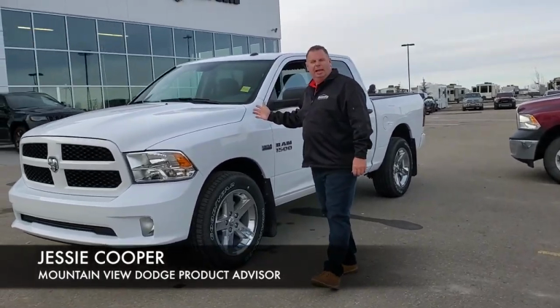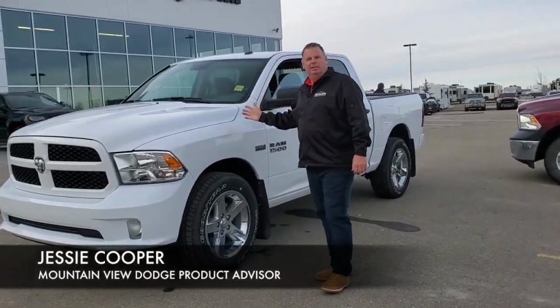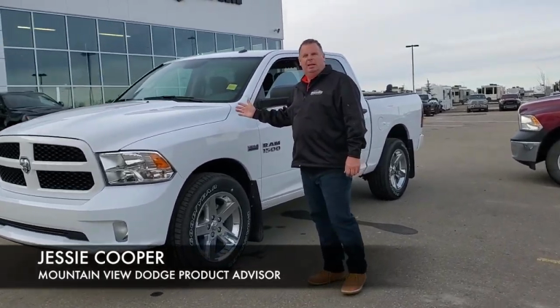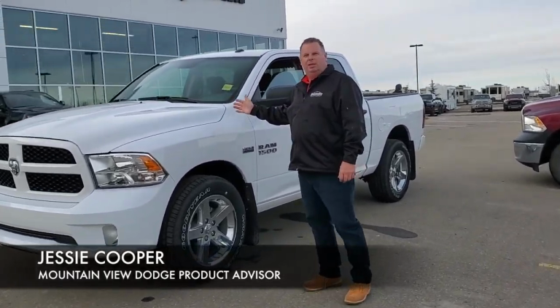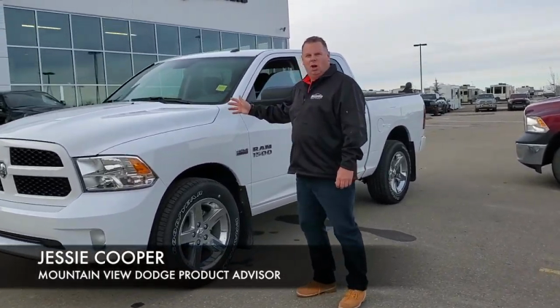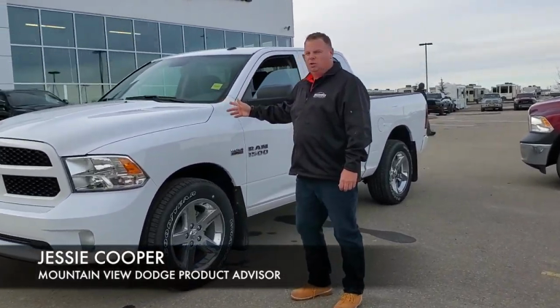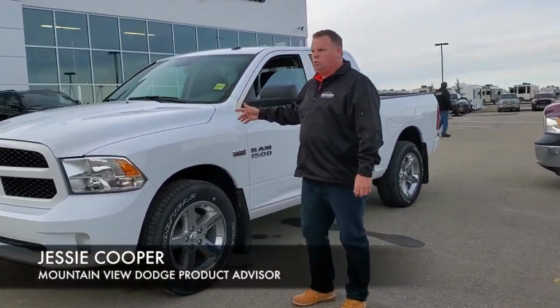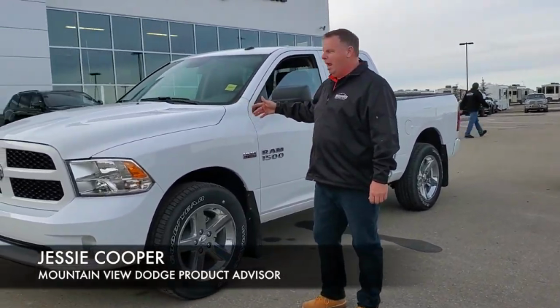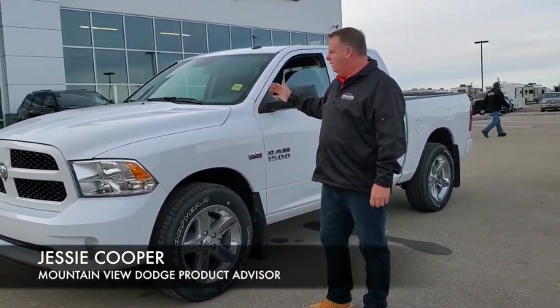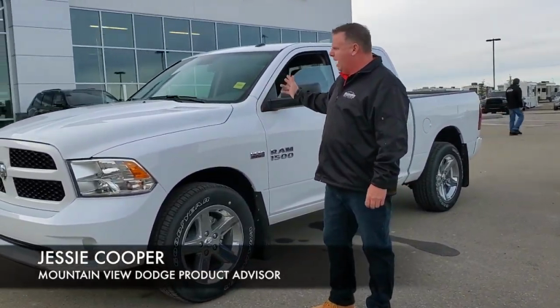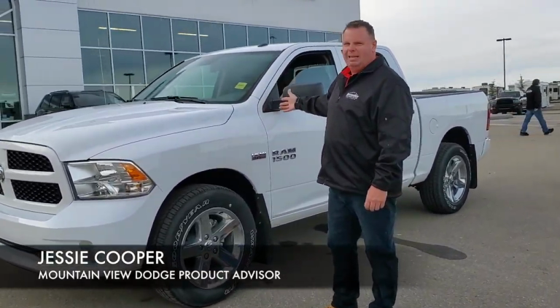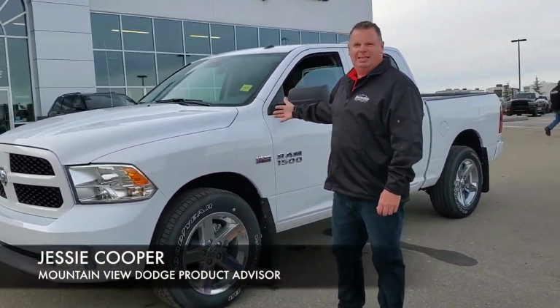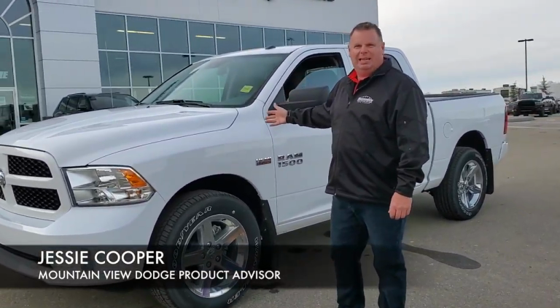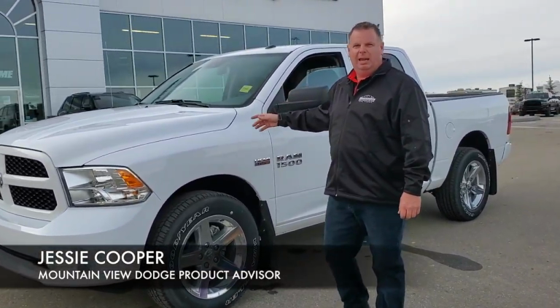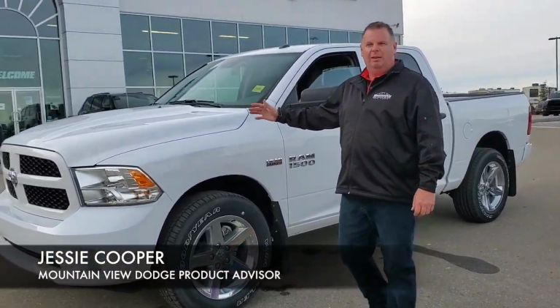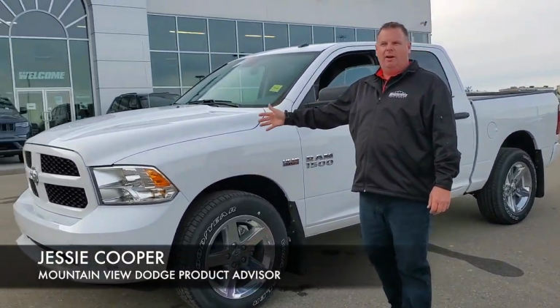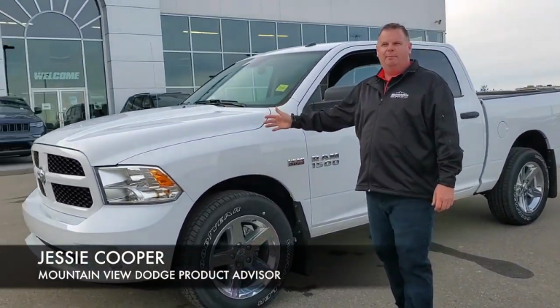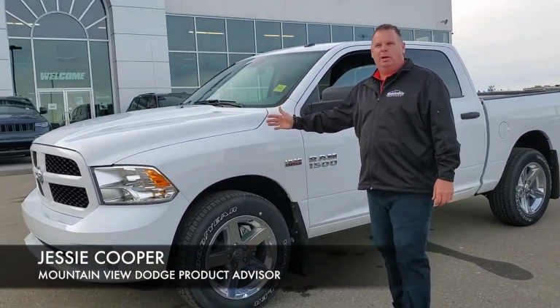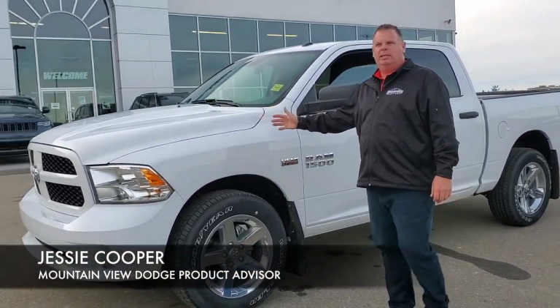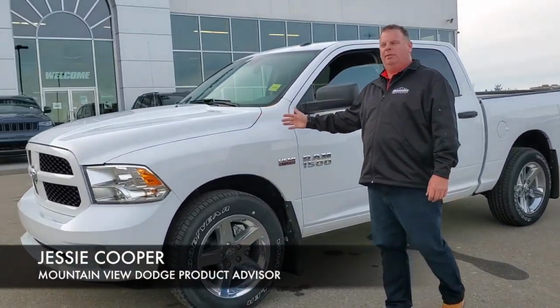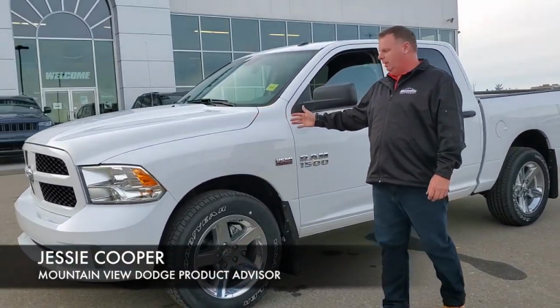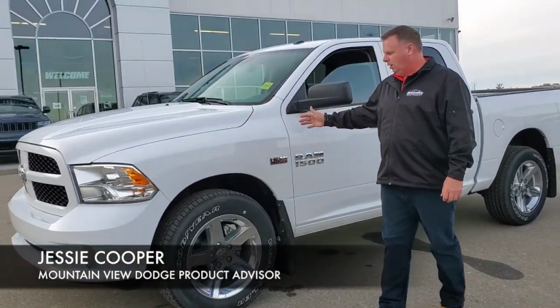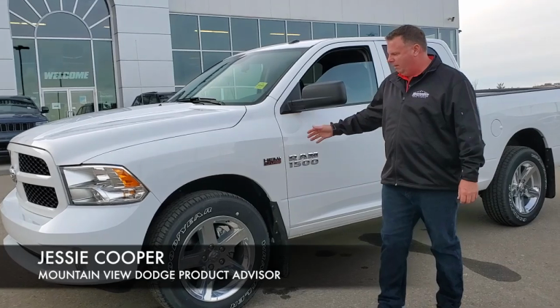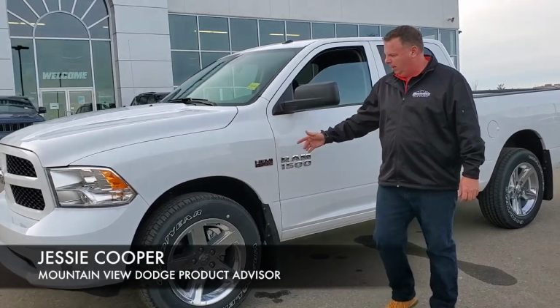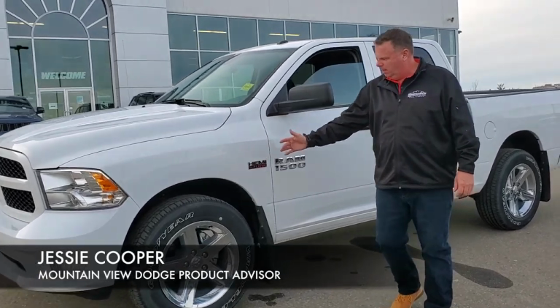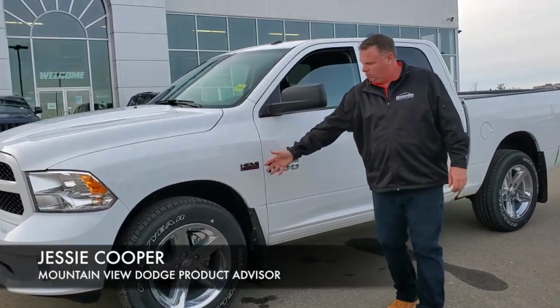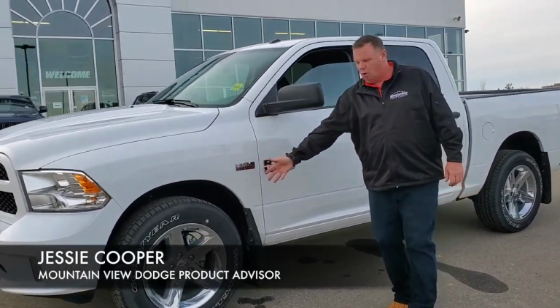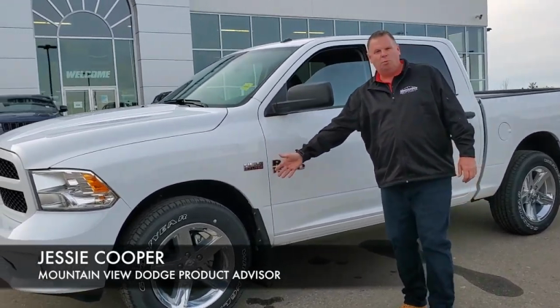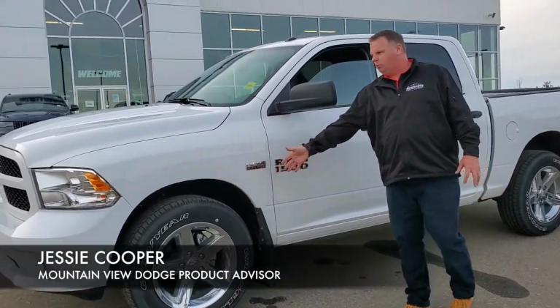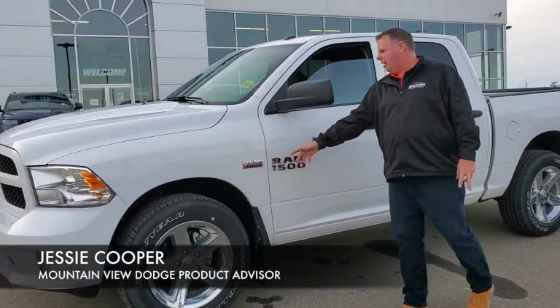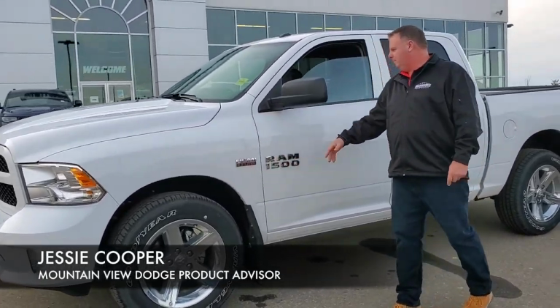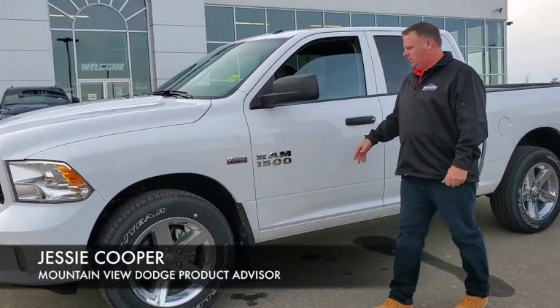2018 Dodge Ram ST. 5.7 litre Hemi. Chrome rims.